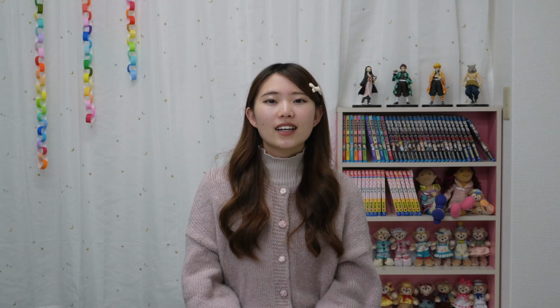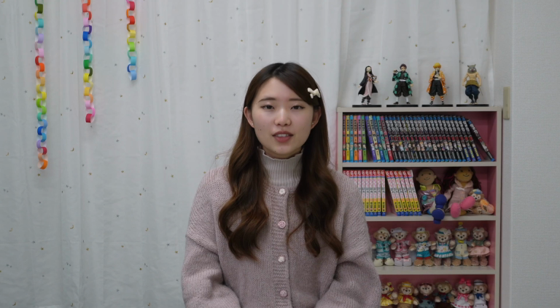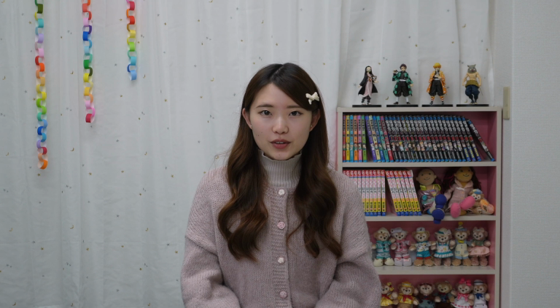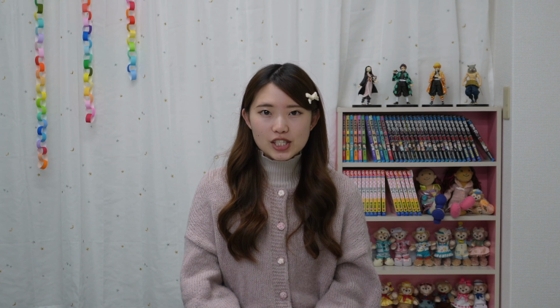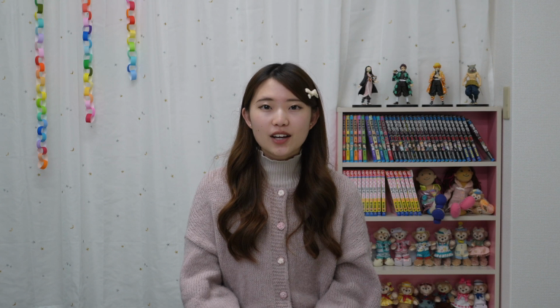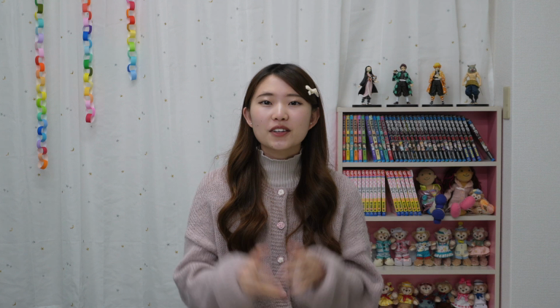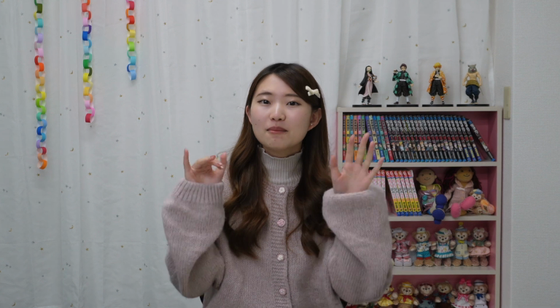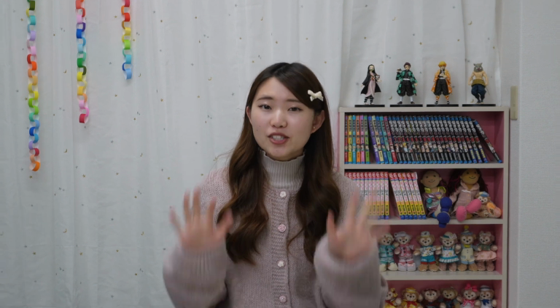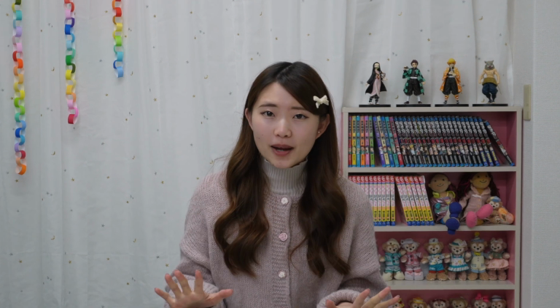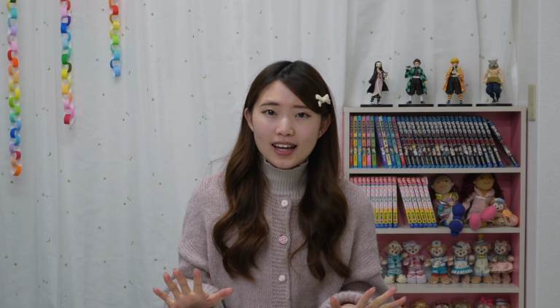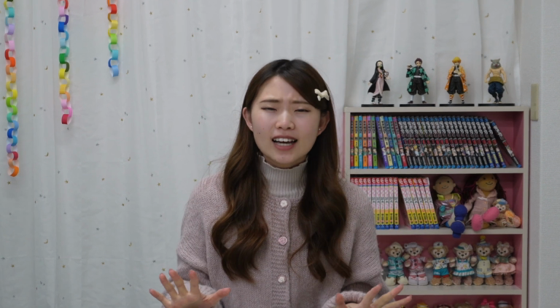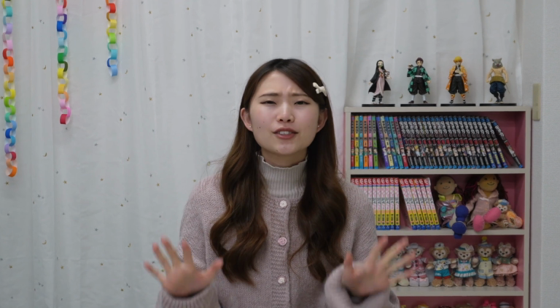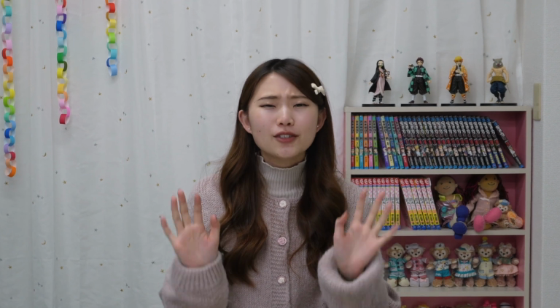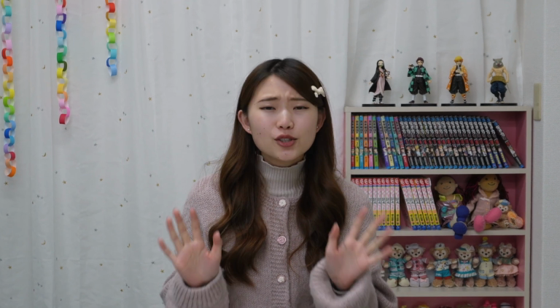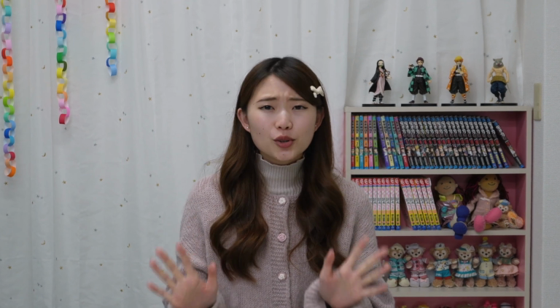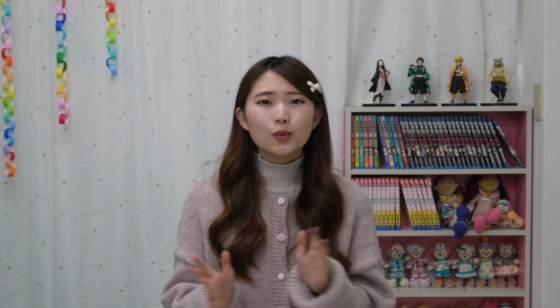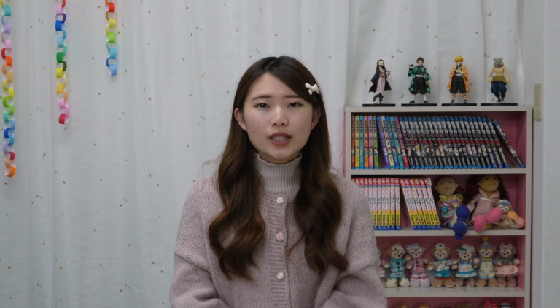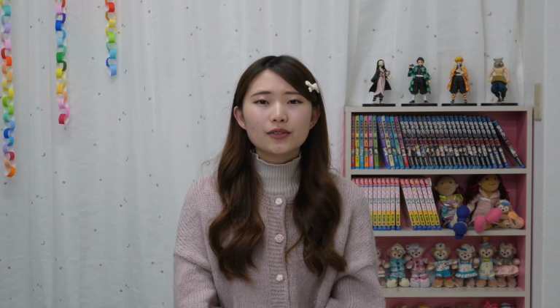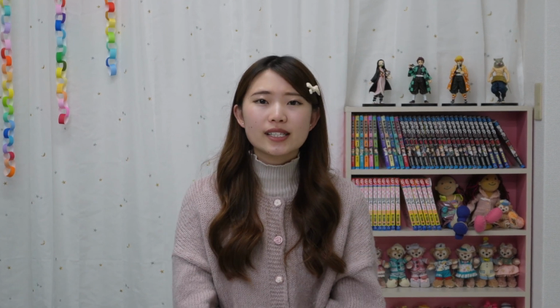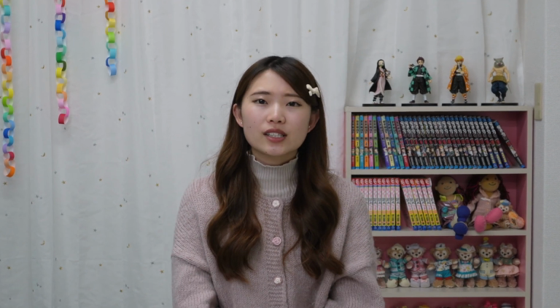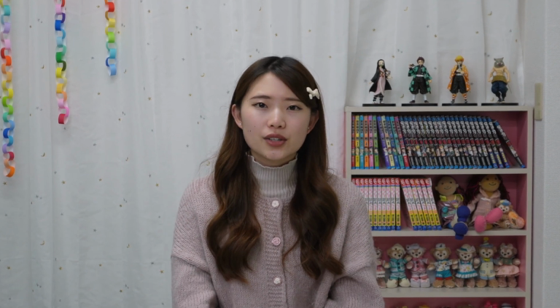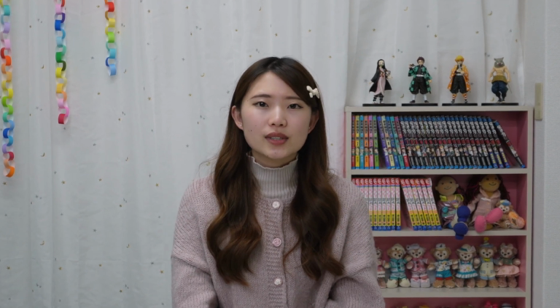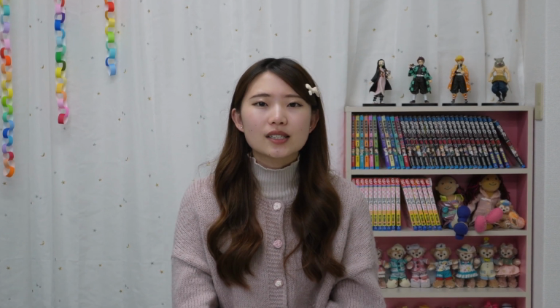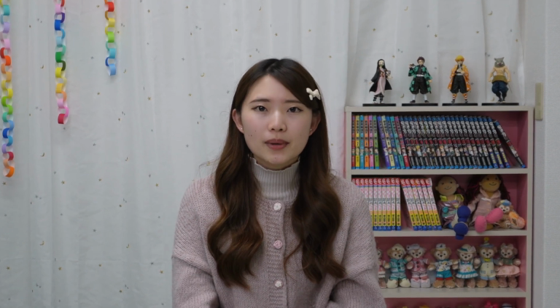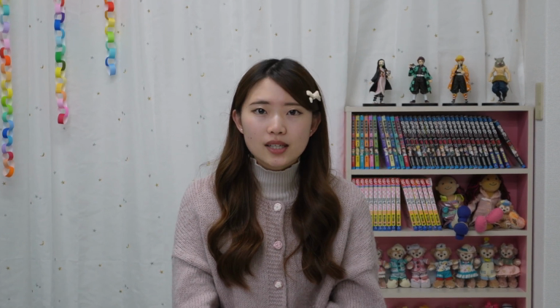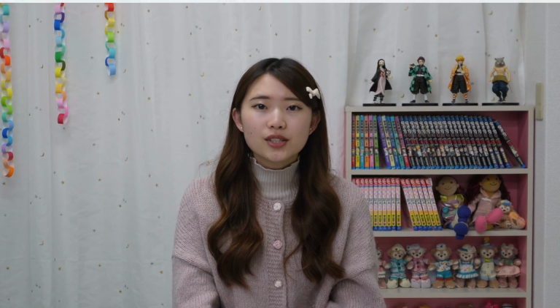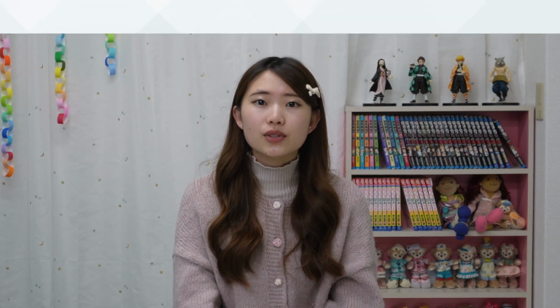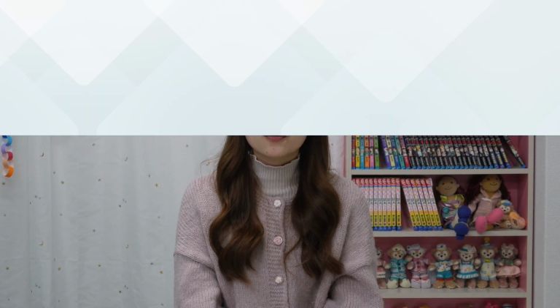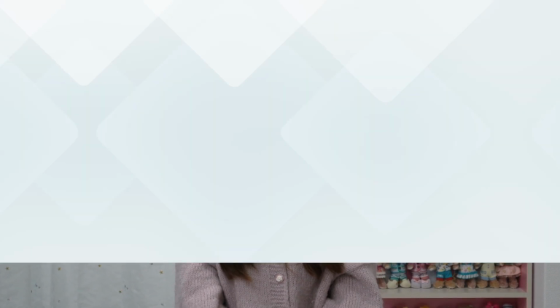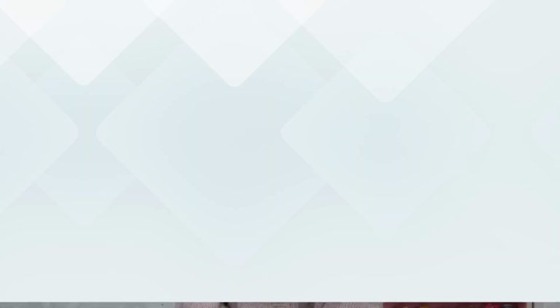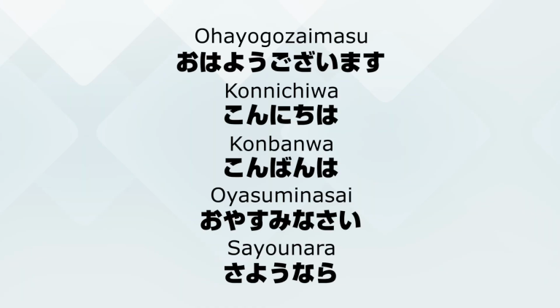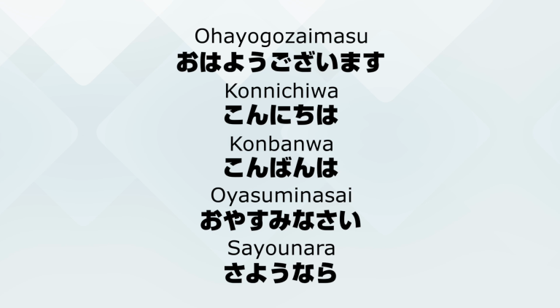In the future, if you come to Japan and you're not sure which greetings to use, it's better to use the formal greetings.